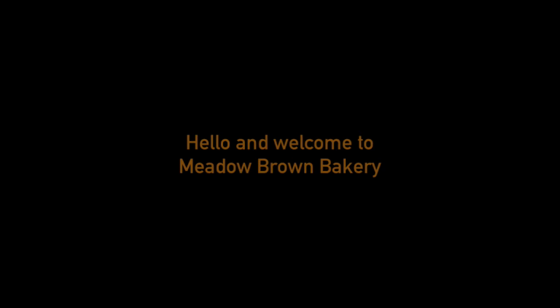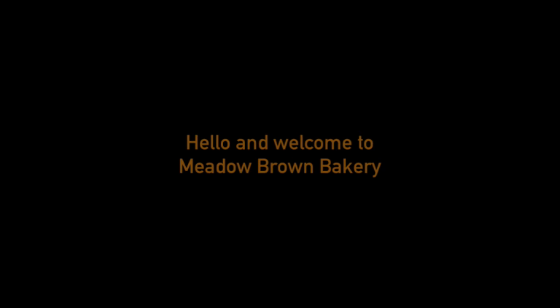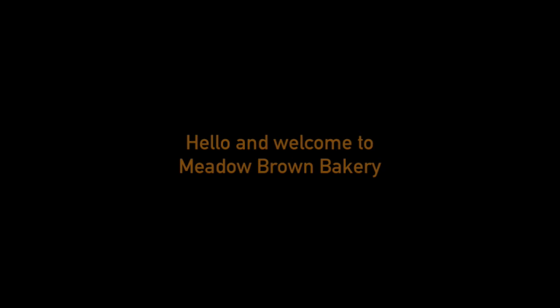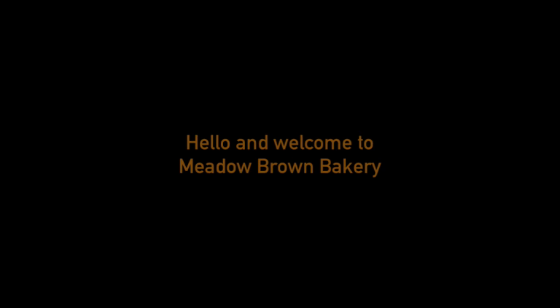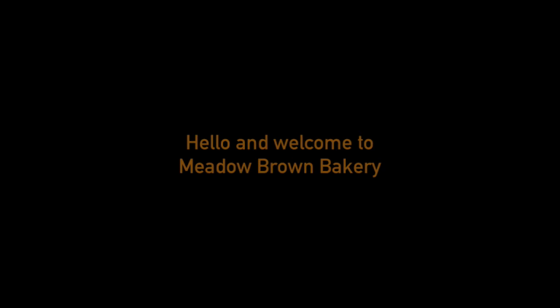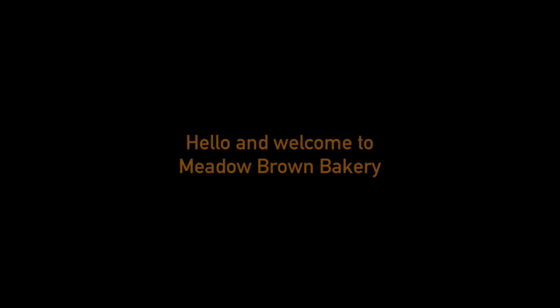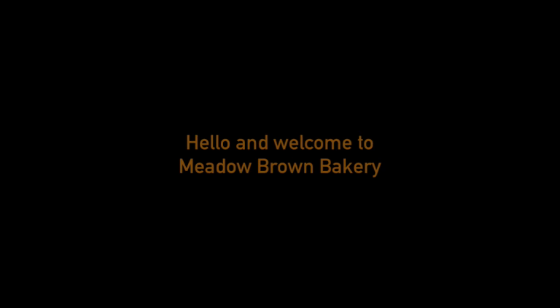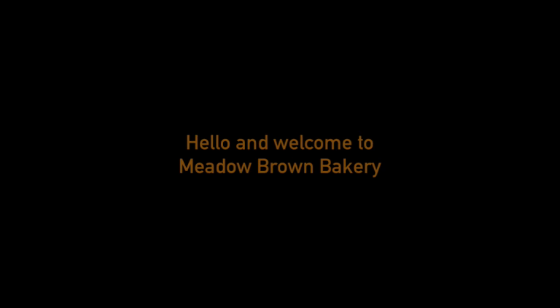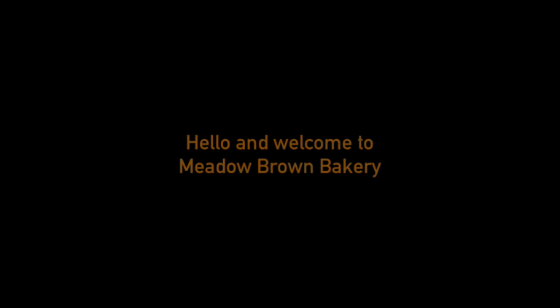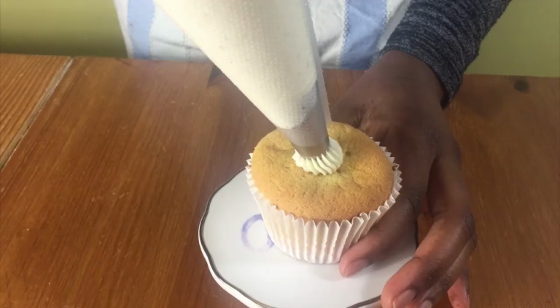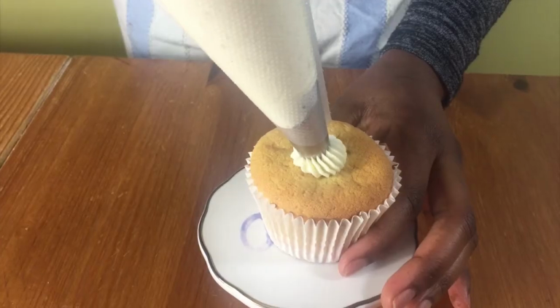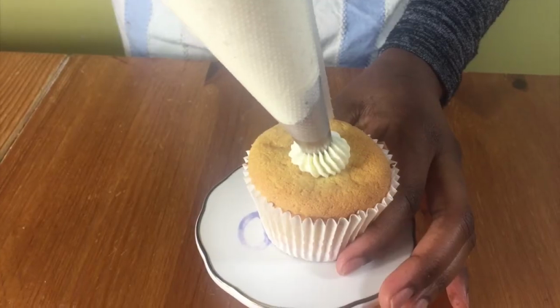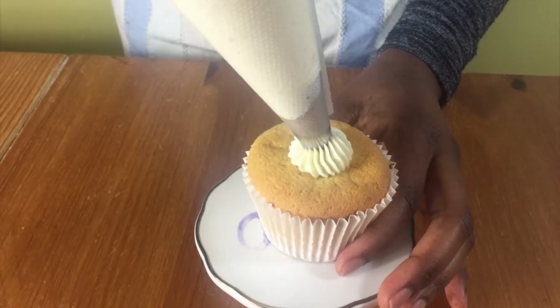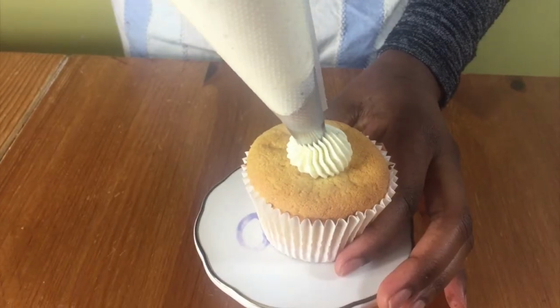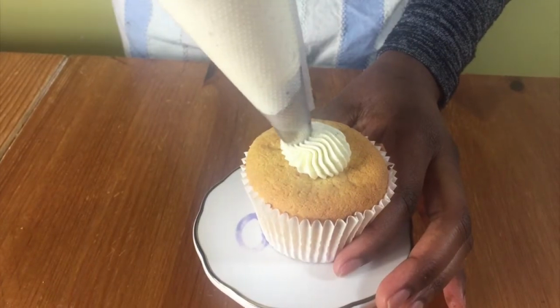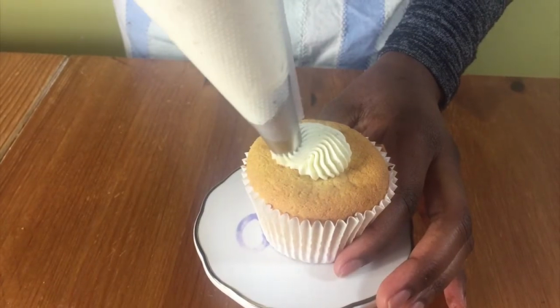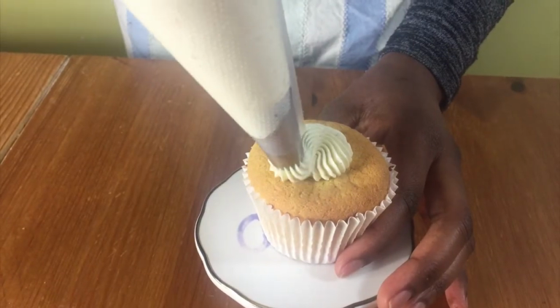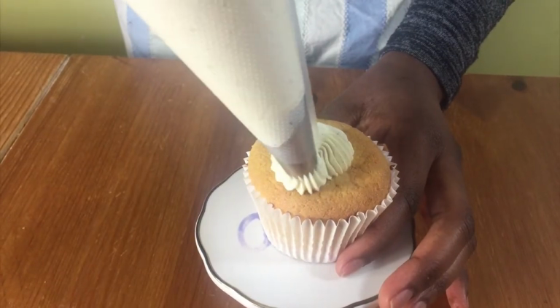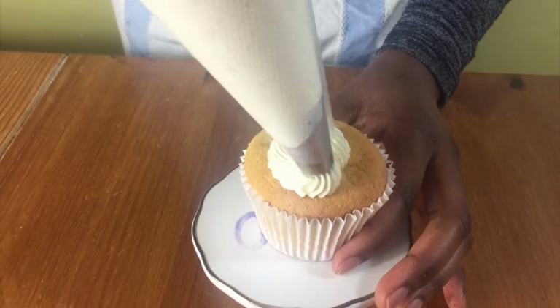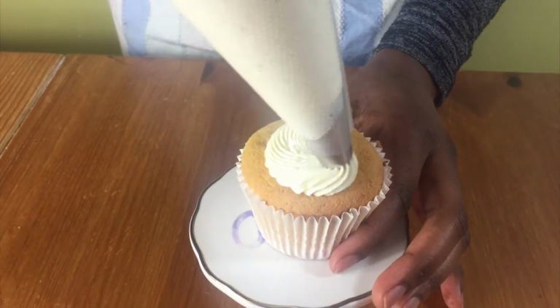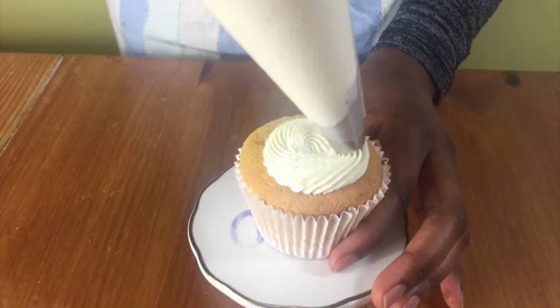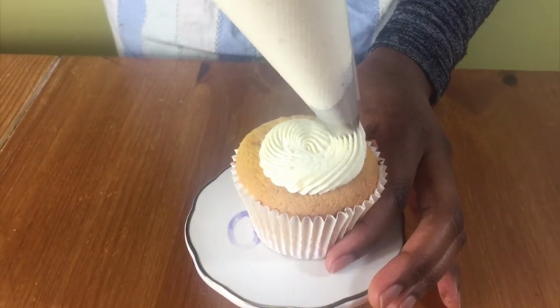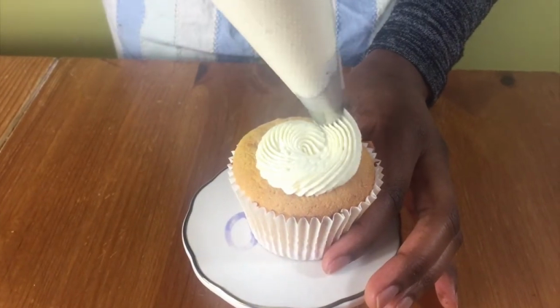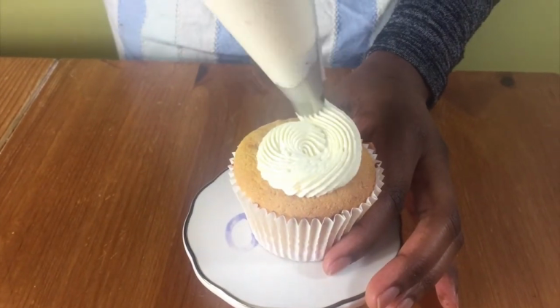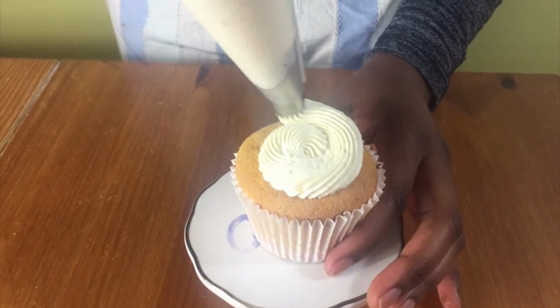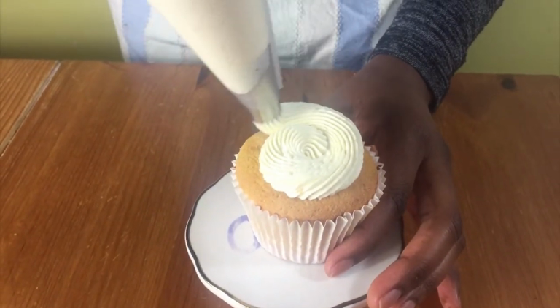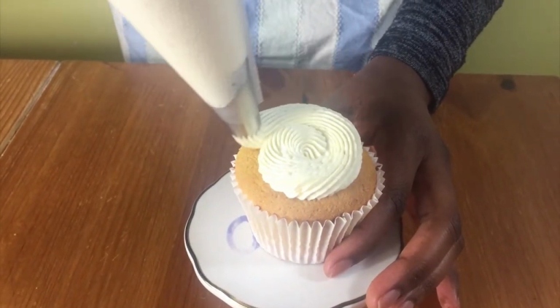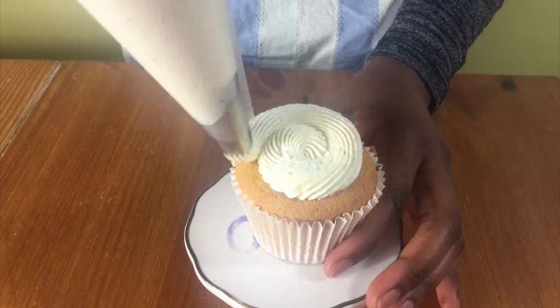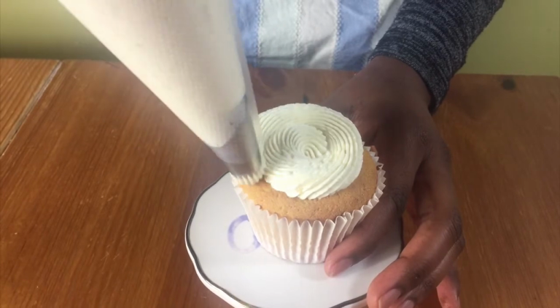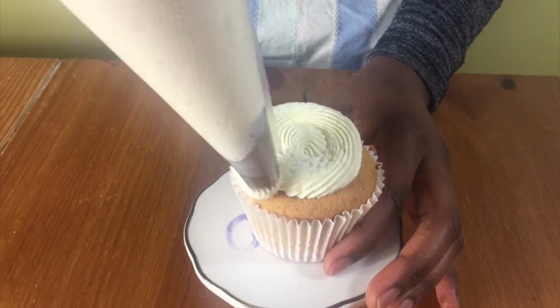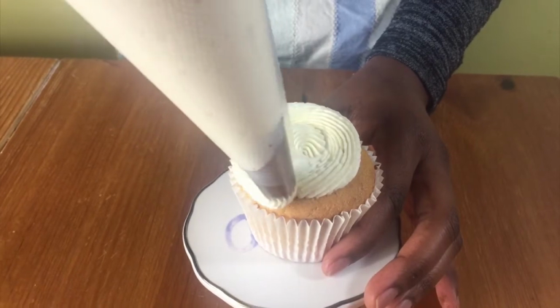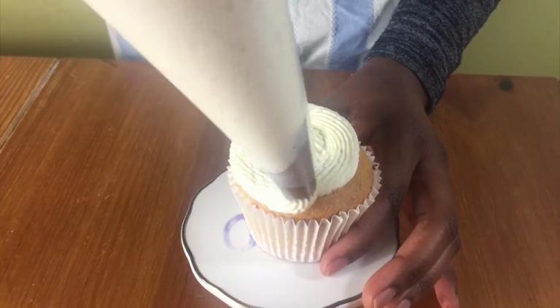Hello and welcome to Meadow Brown Bakery. In this video I'll be showing you how to make some flour buttercream.